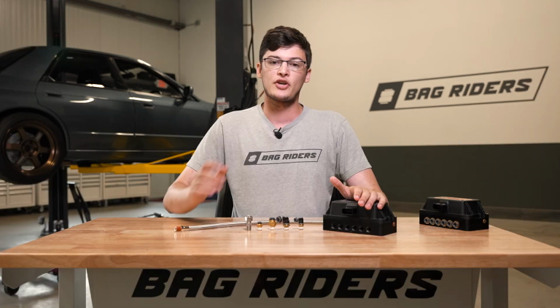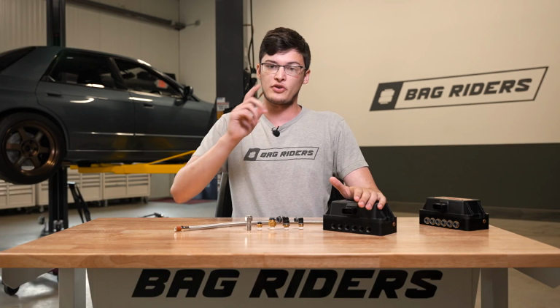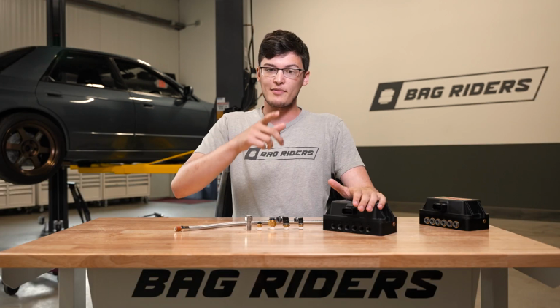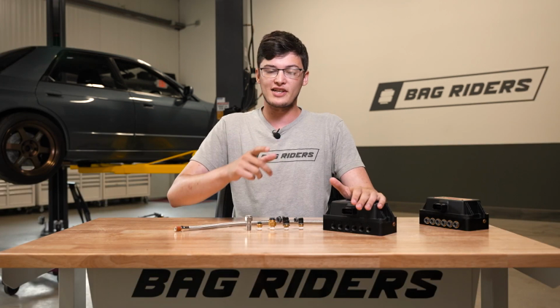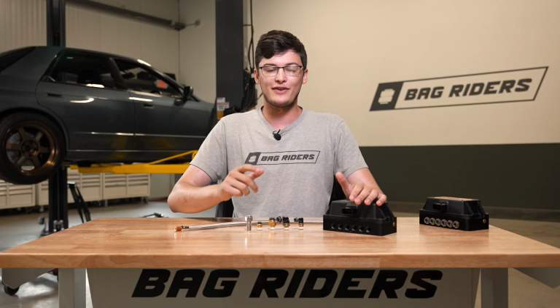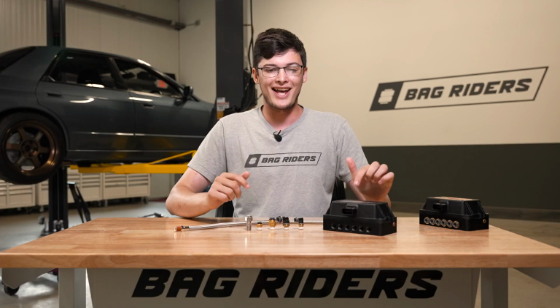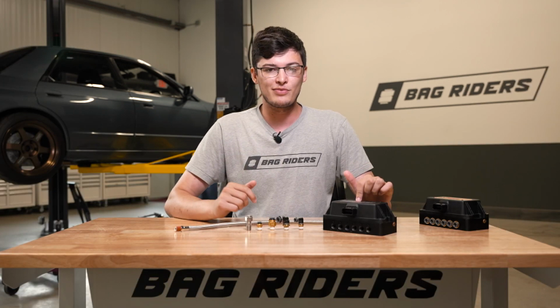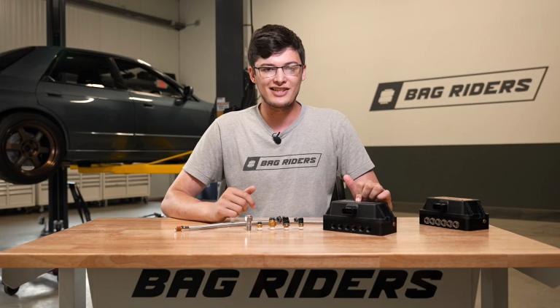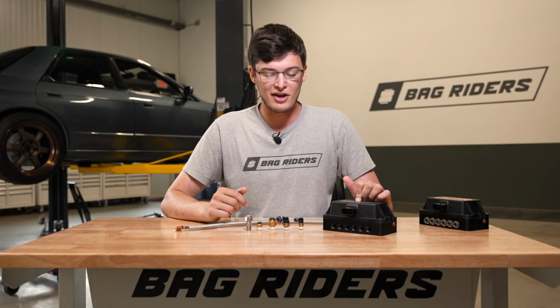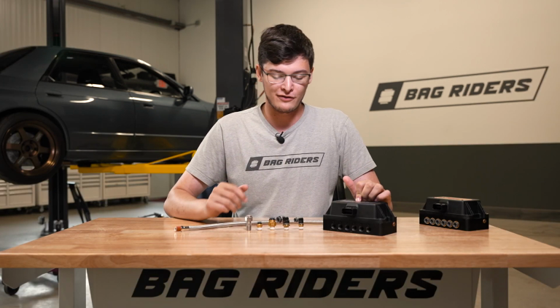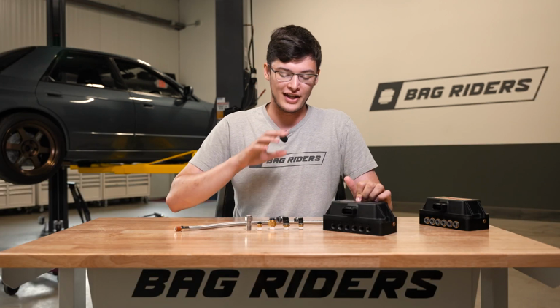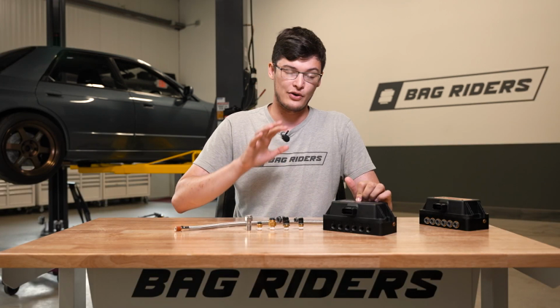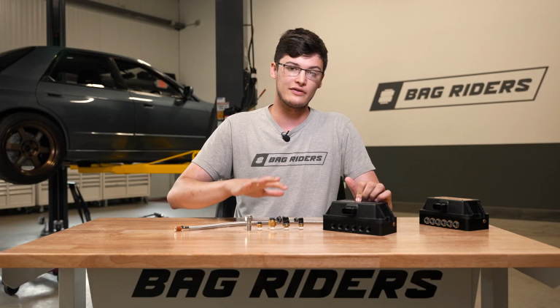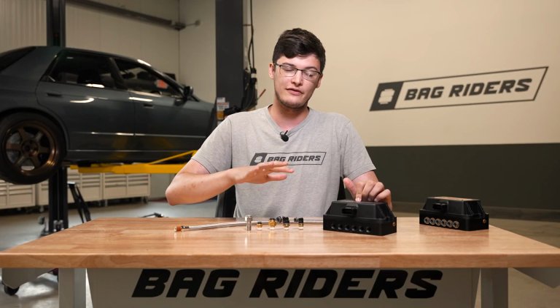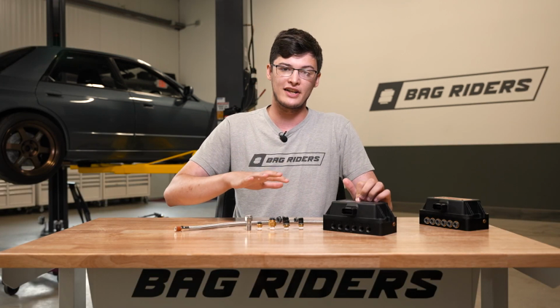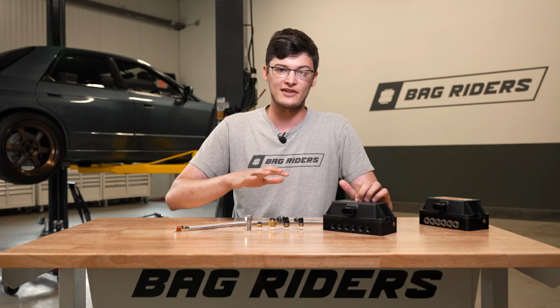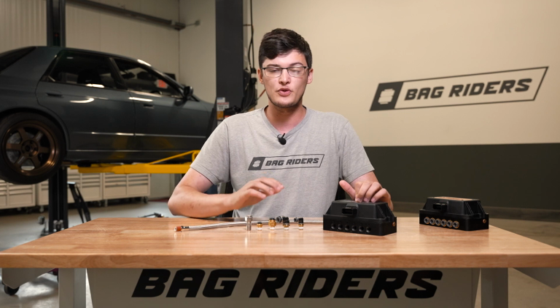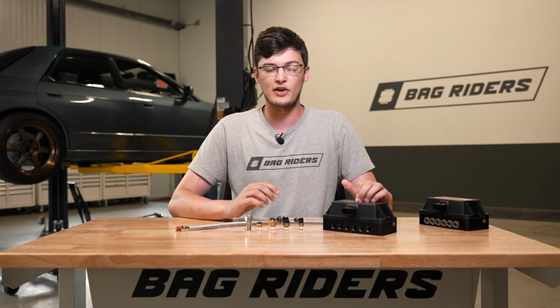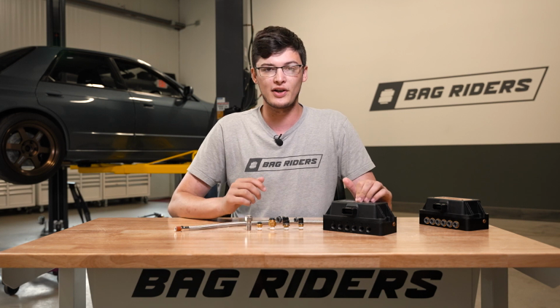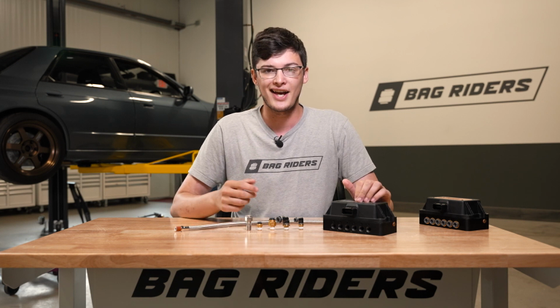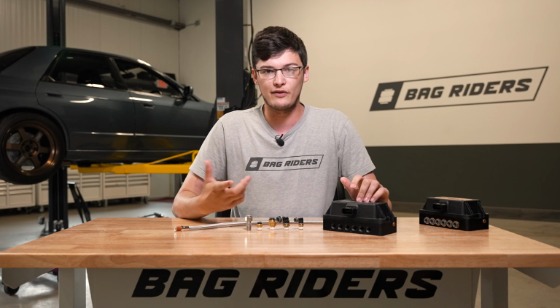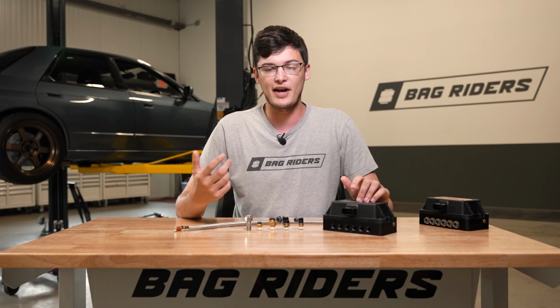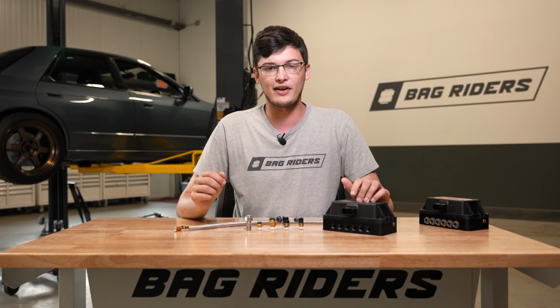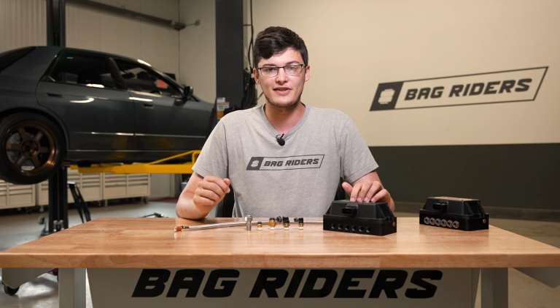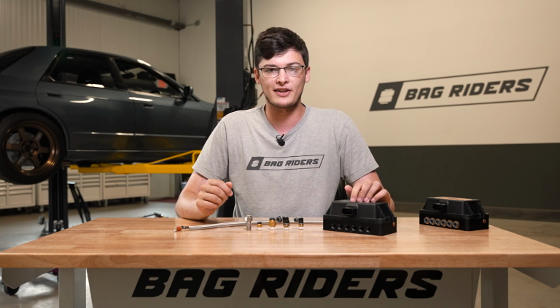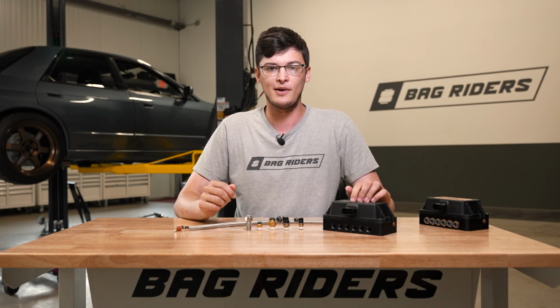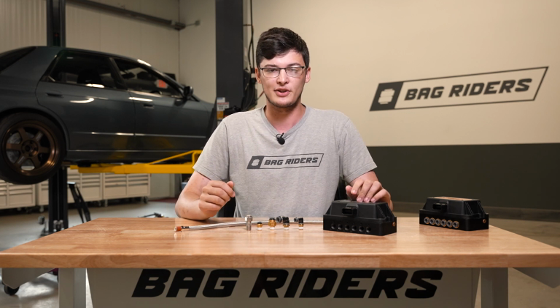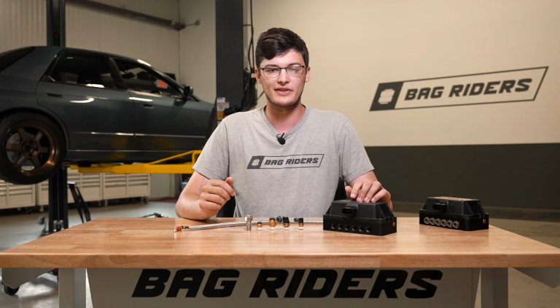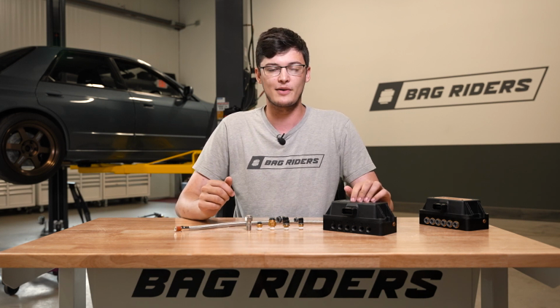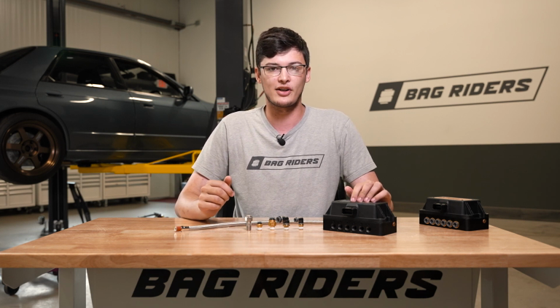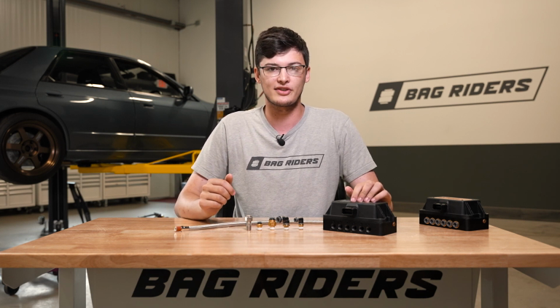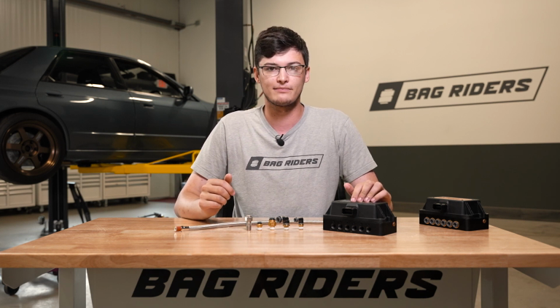To grab yourself an NPT Manifold and all of the fittings that you want to run, head over to bagriders.com, your one stop drop shop.